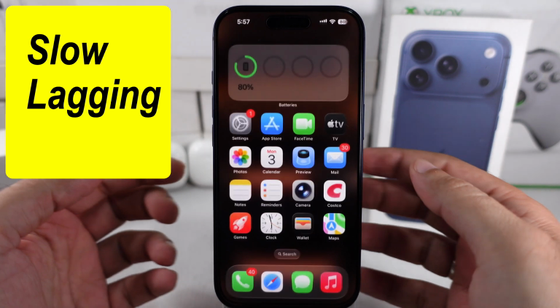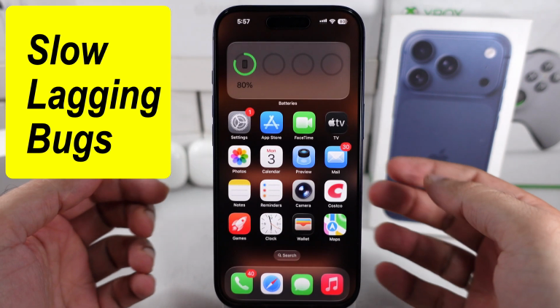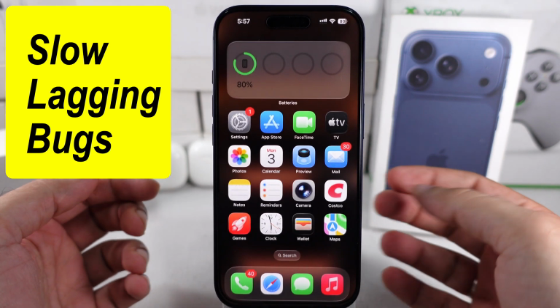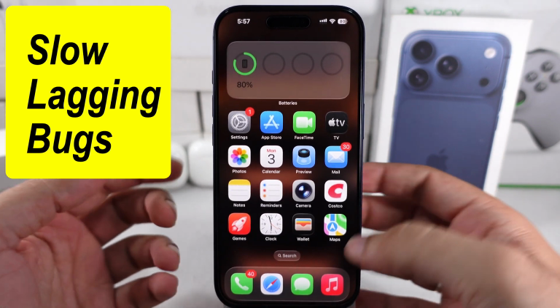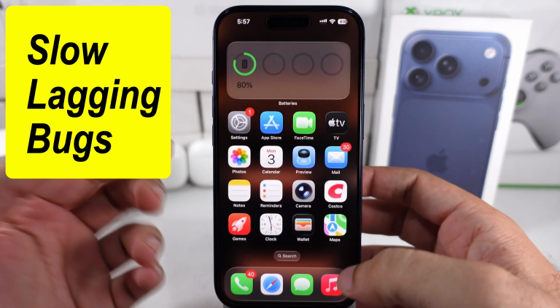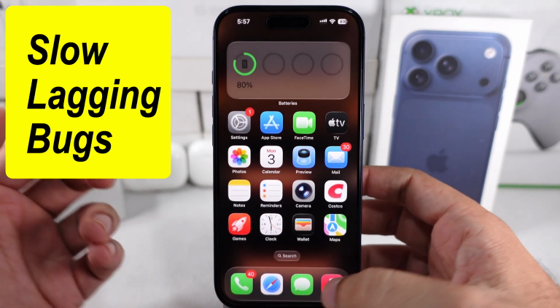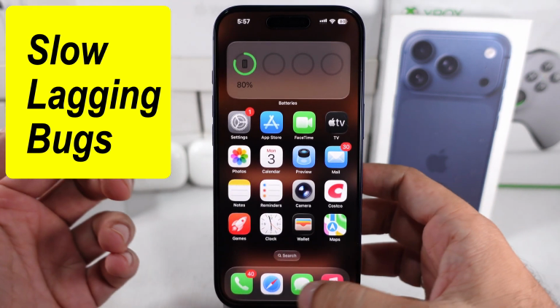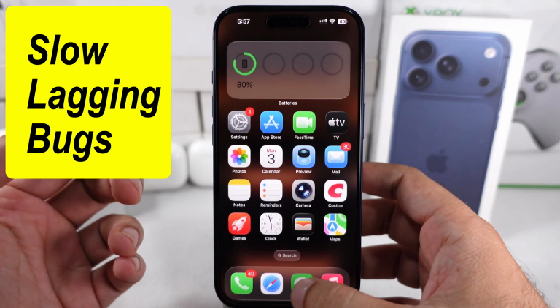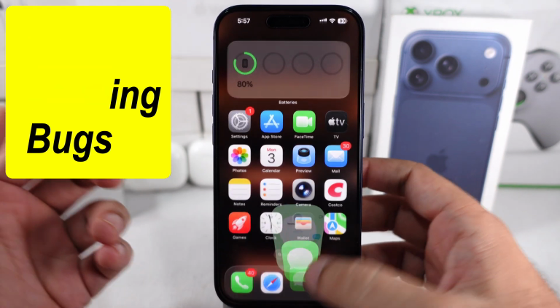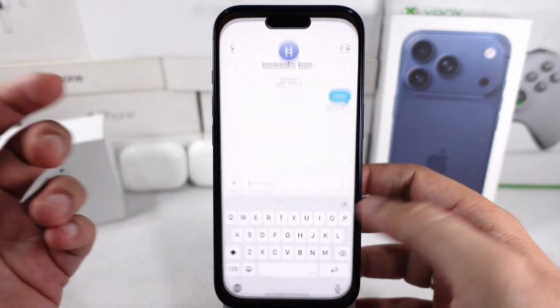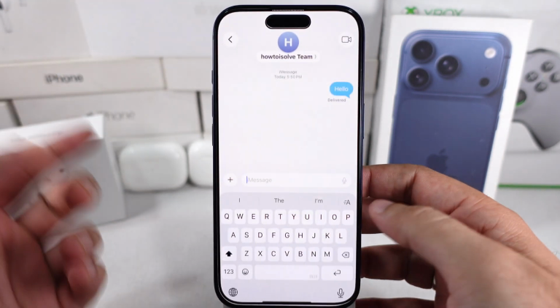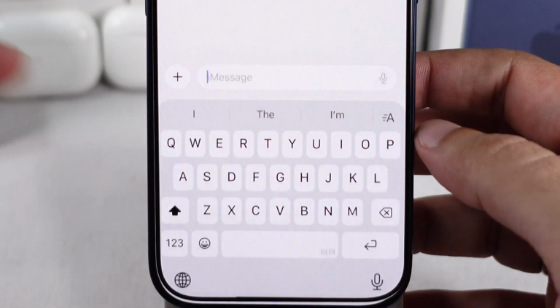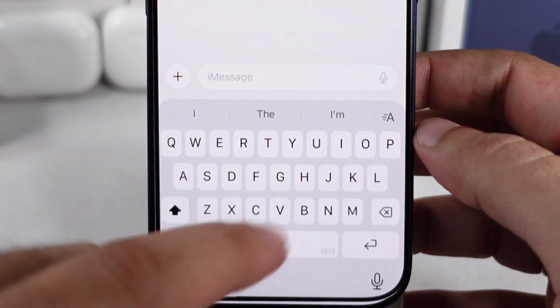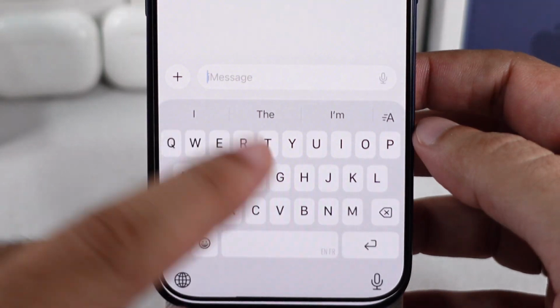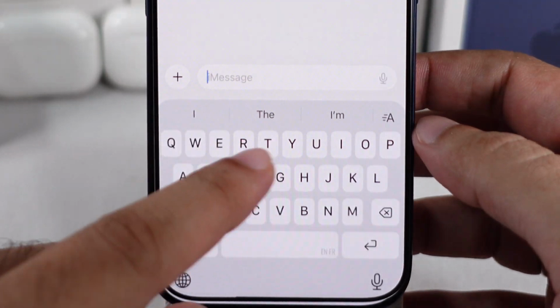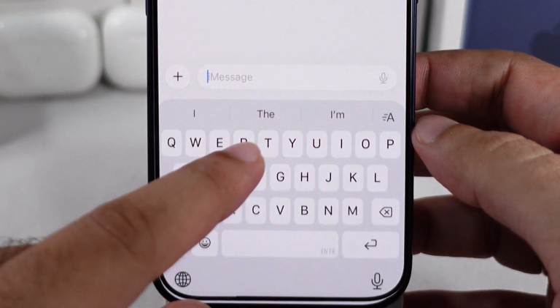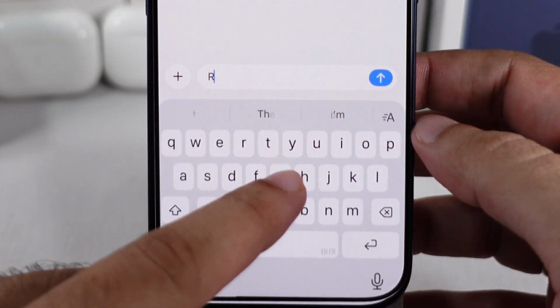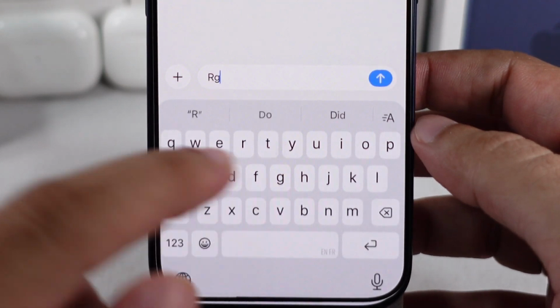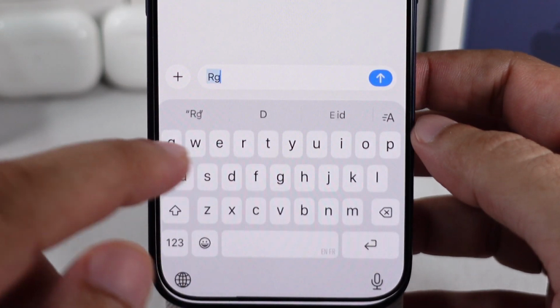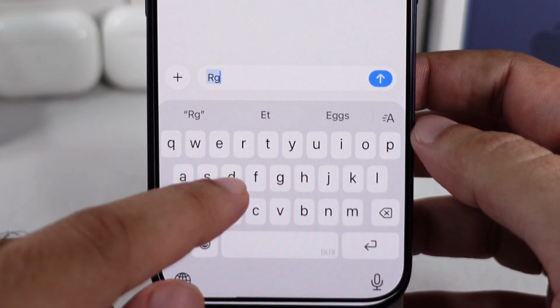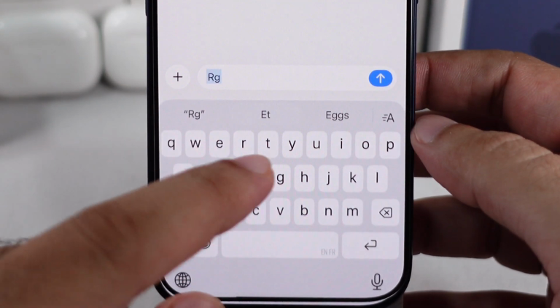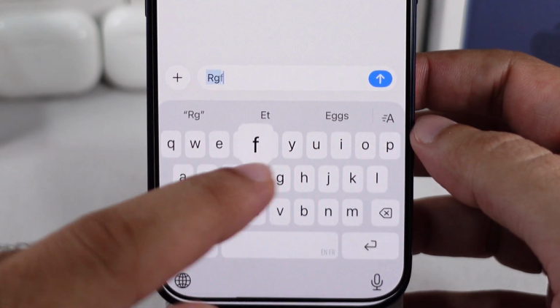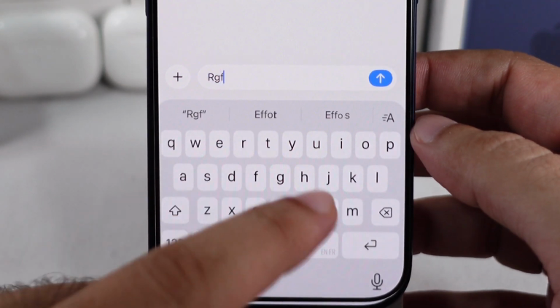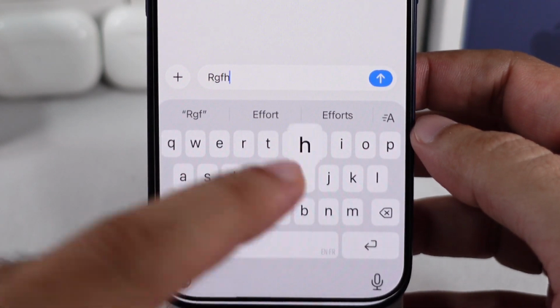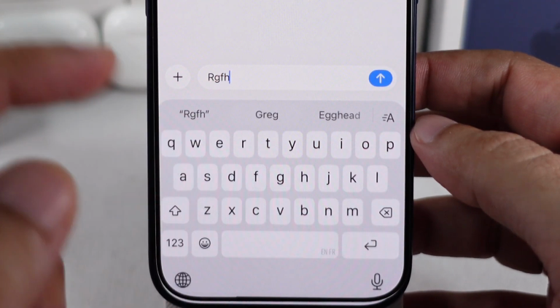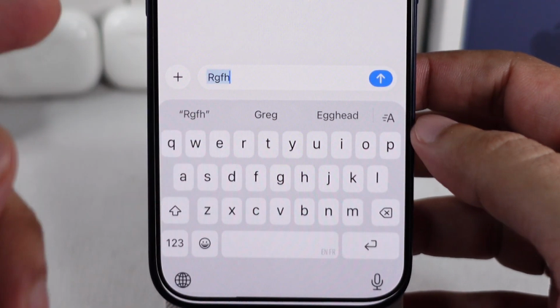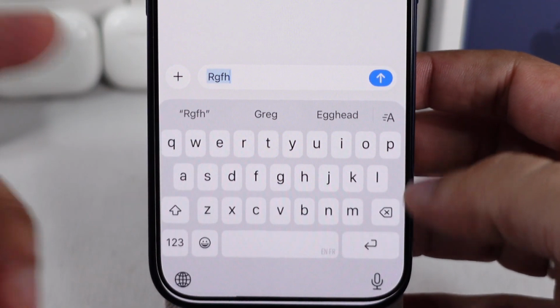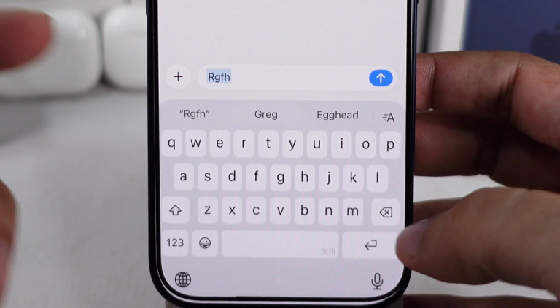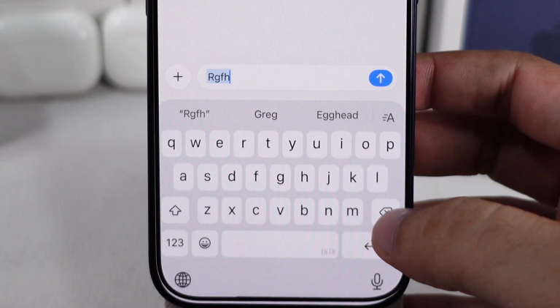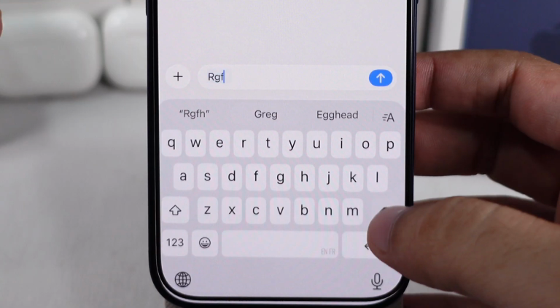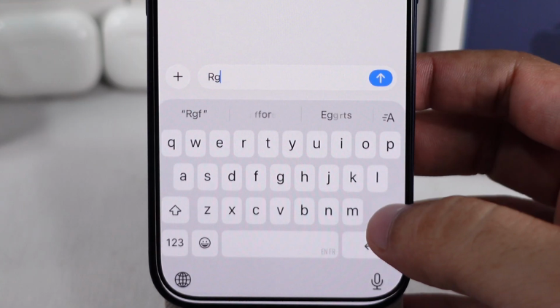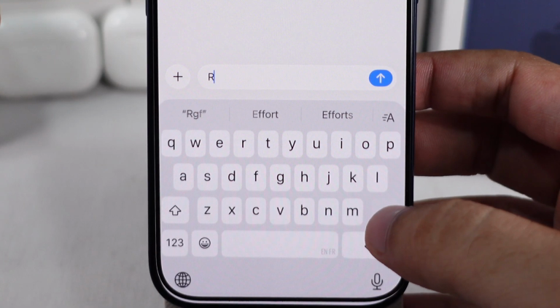Here's a quick fix for your iPhone's keyboard lag or slowness while typing on the iOS 26 update on any iPhone.